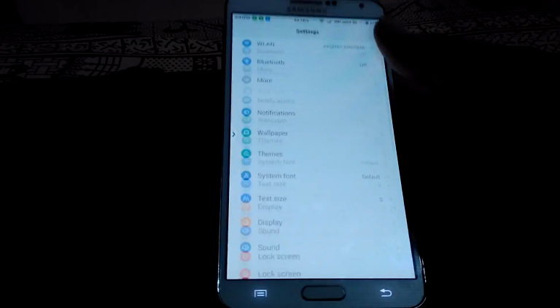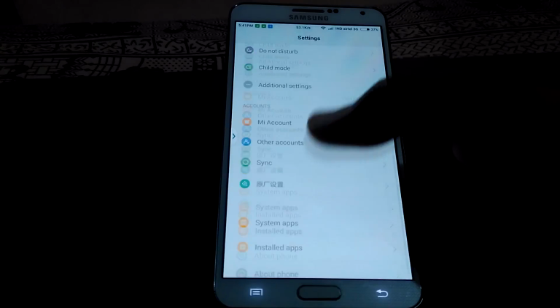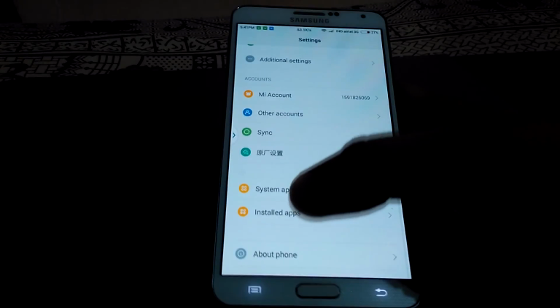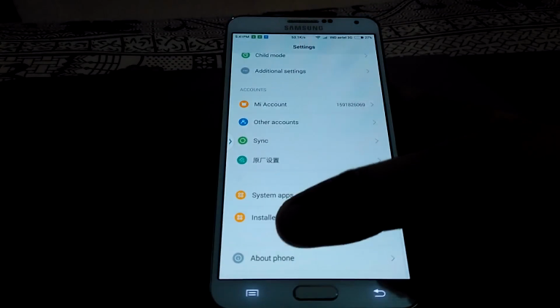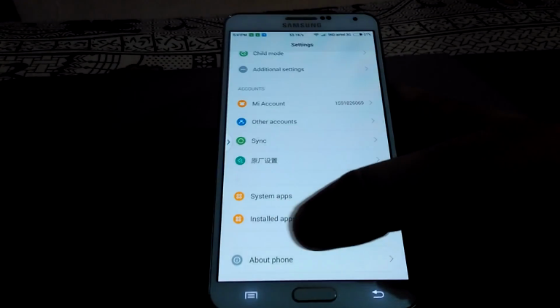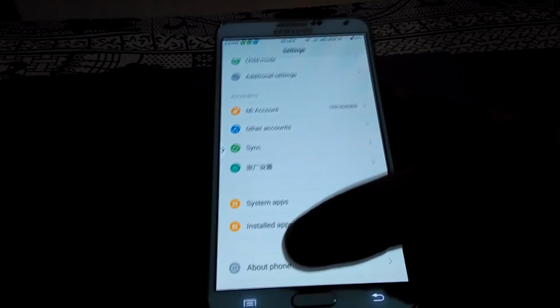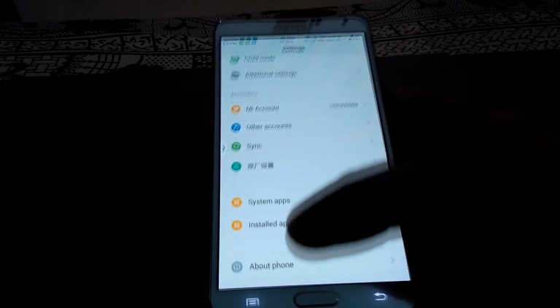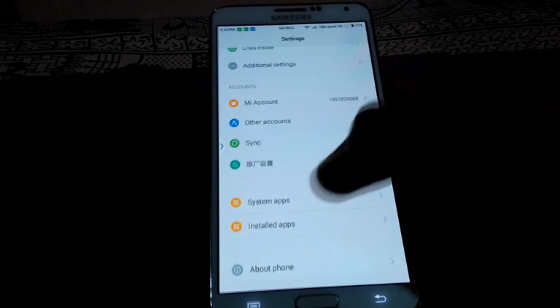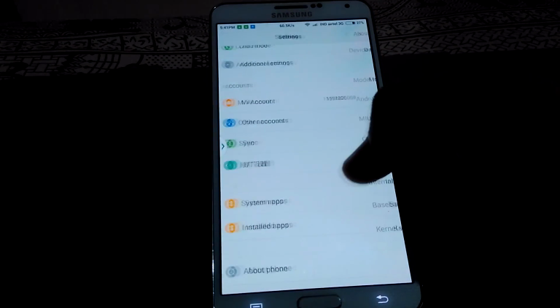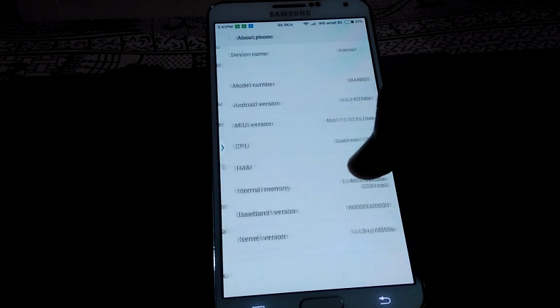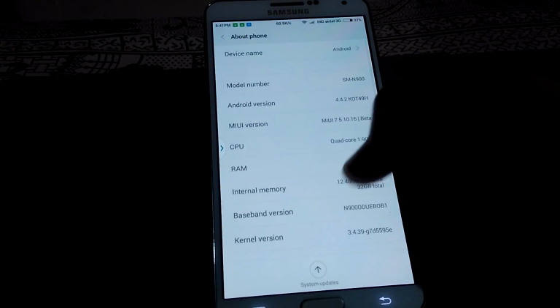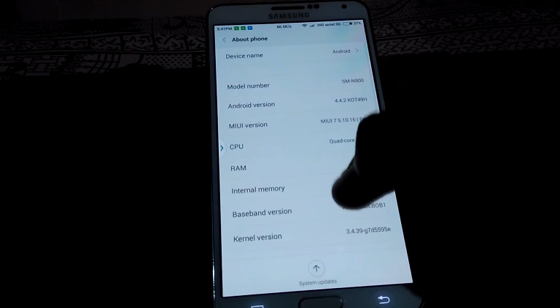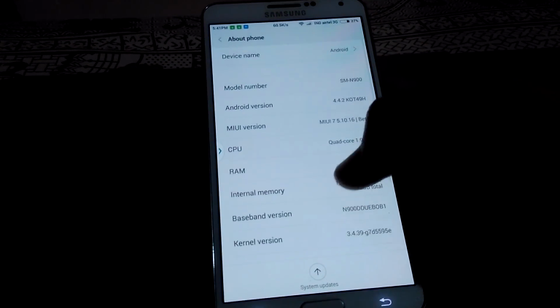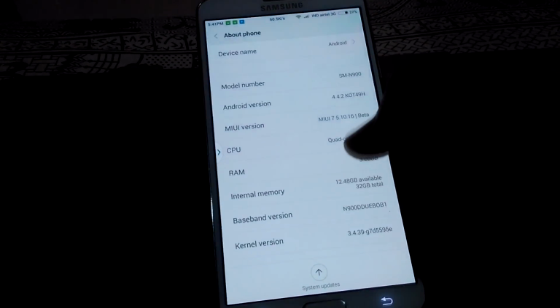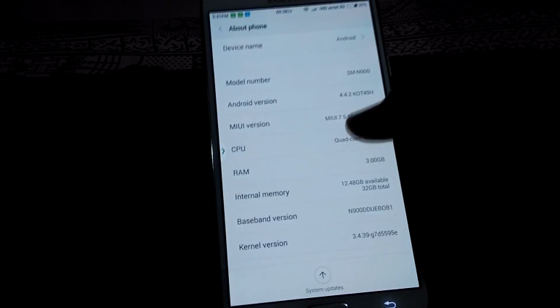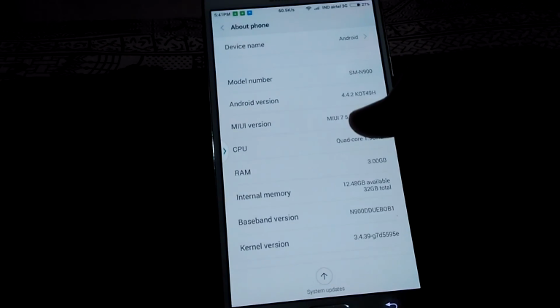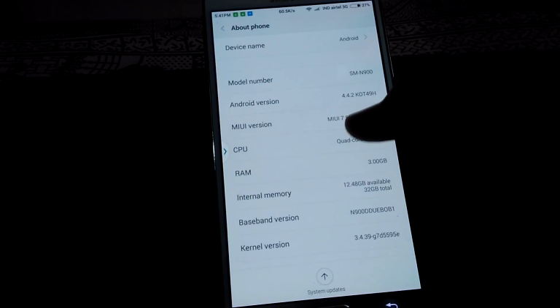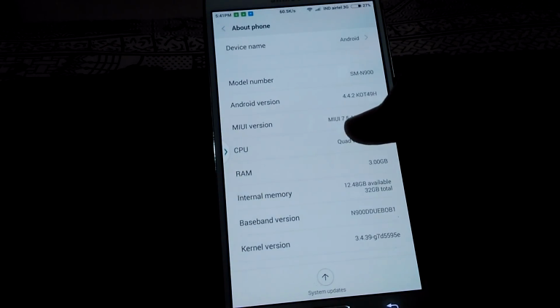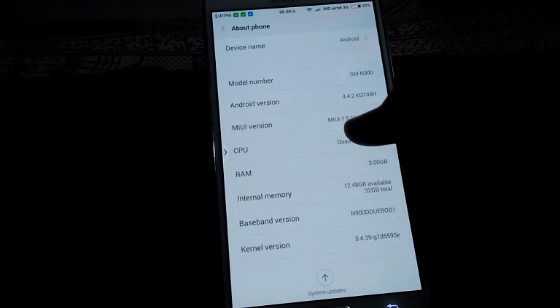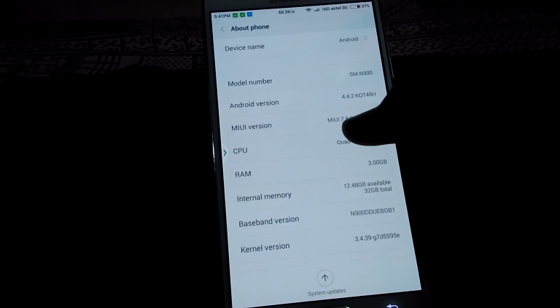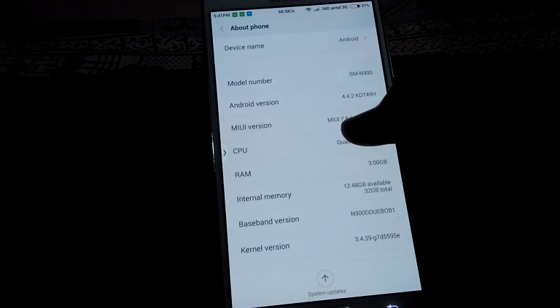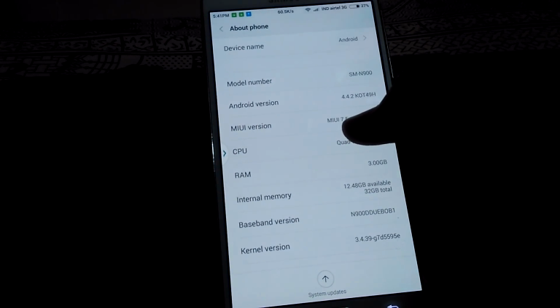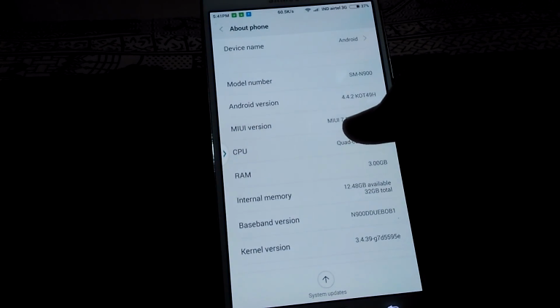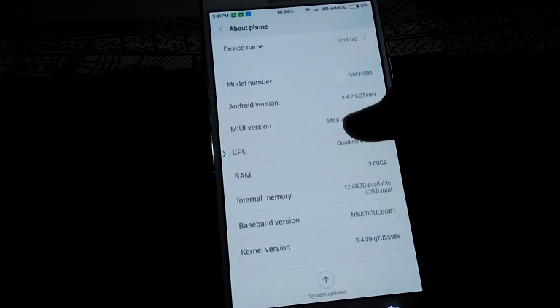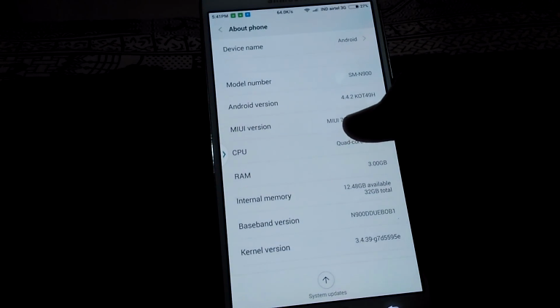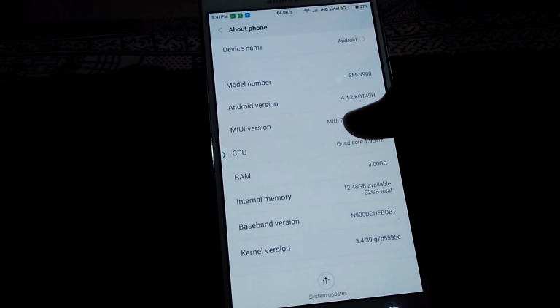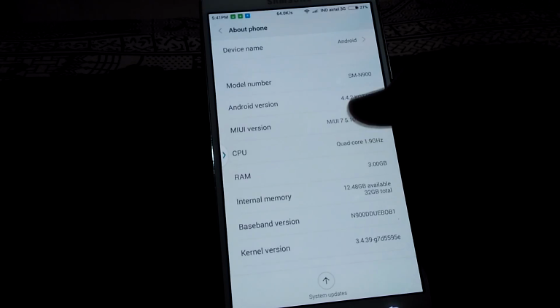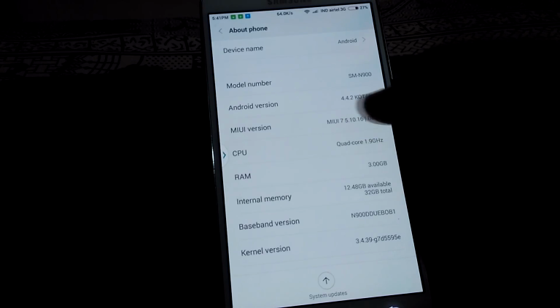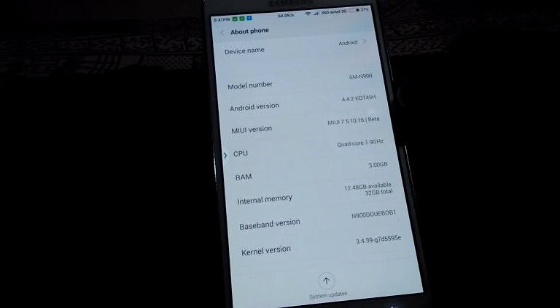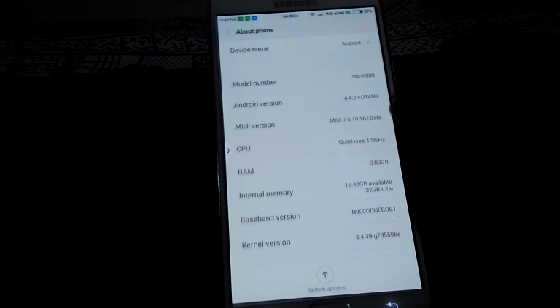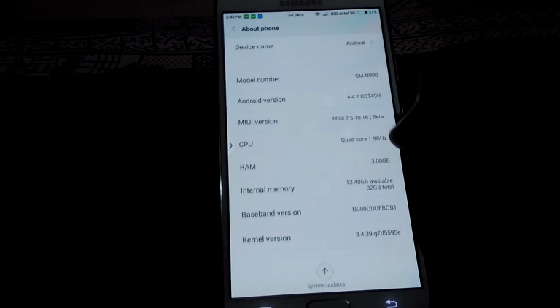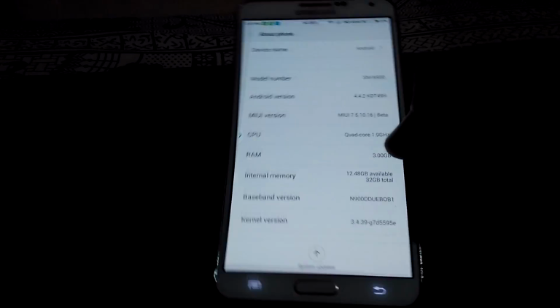Let's get into the About Device section. You can see it shows MIUI 7.5 and the Android version.